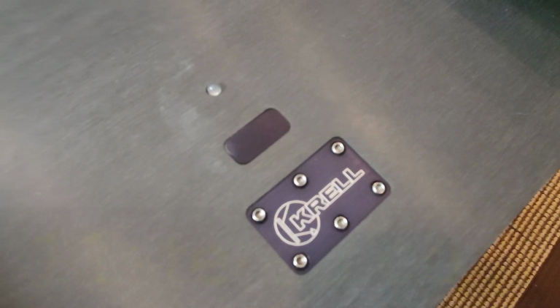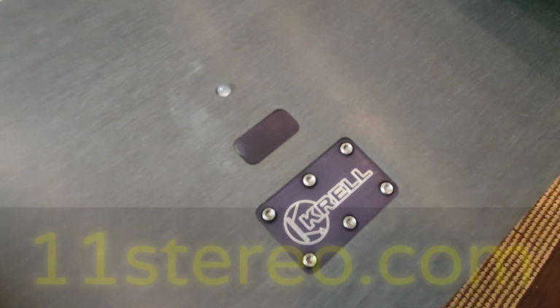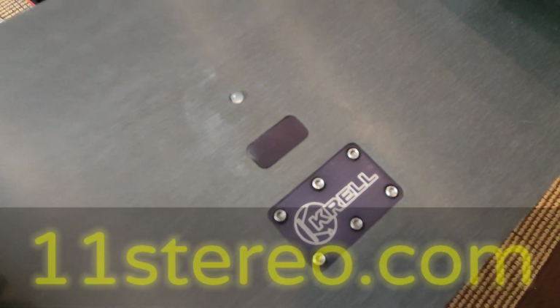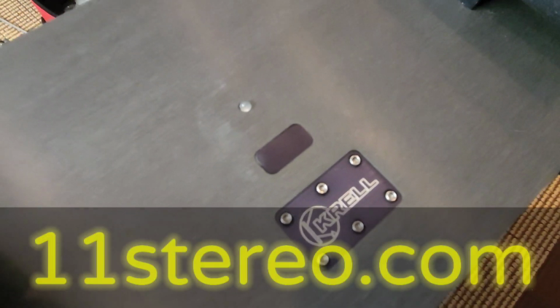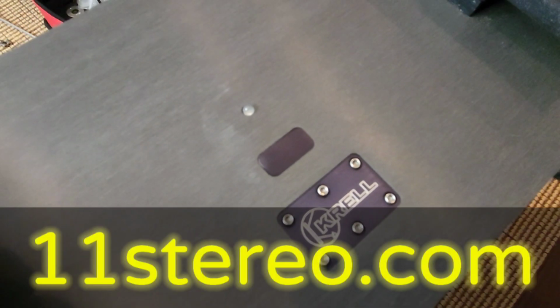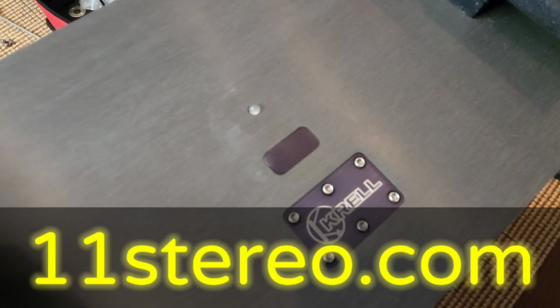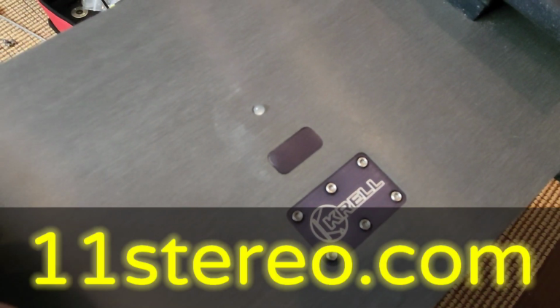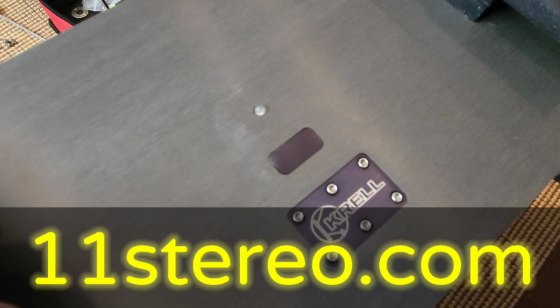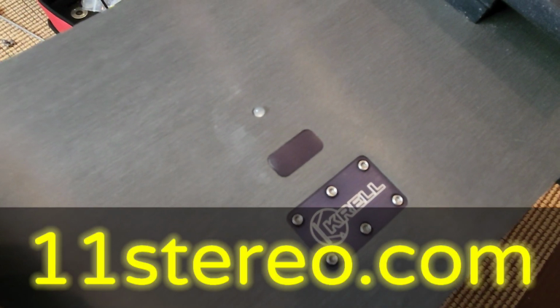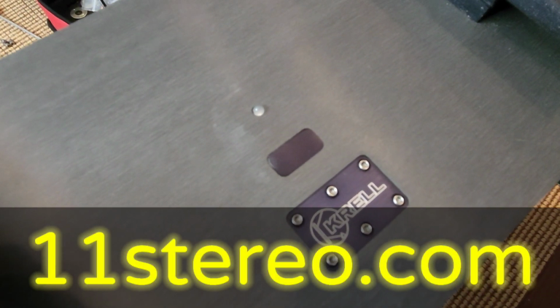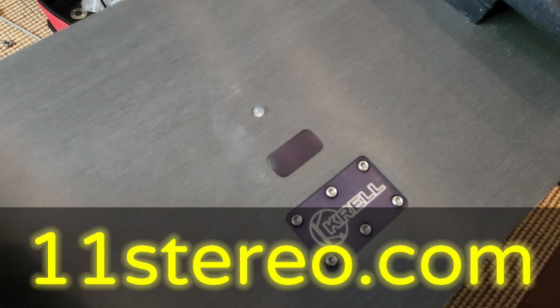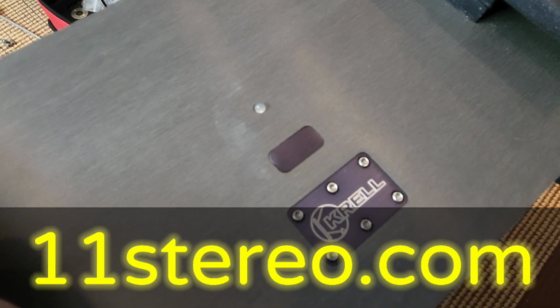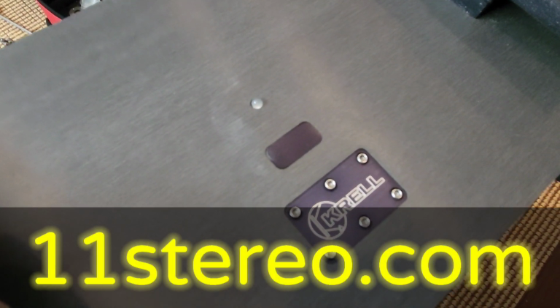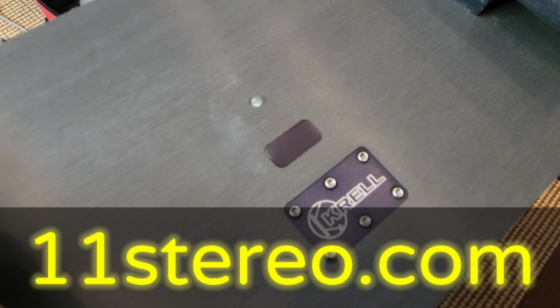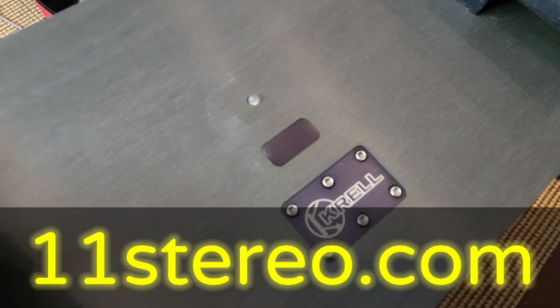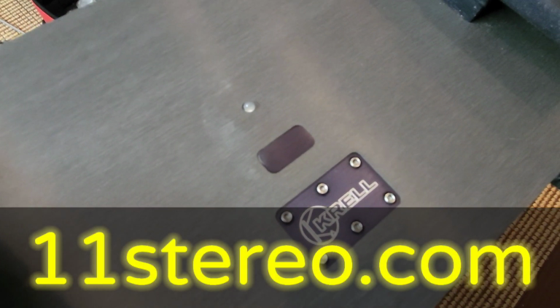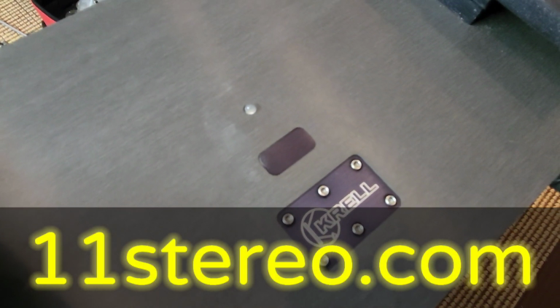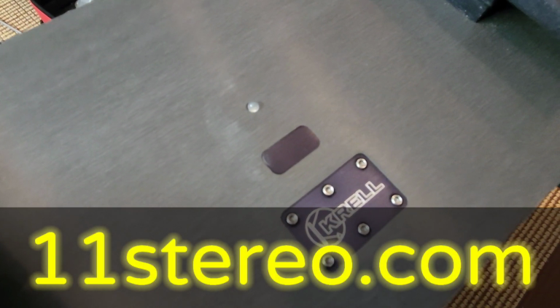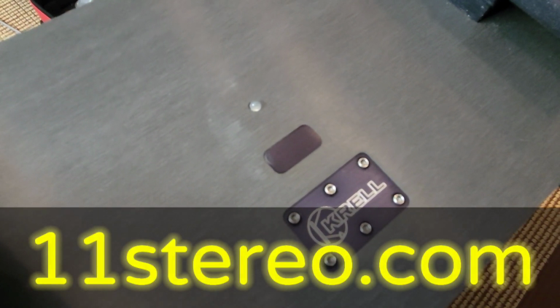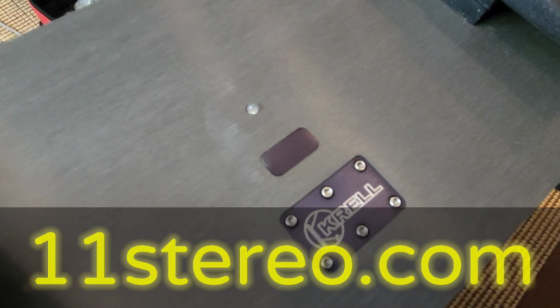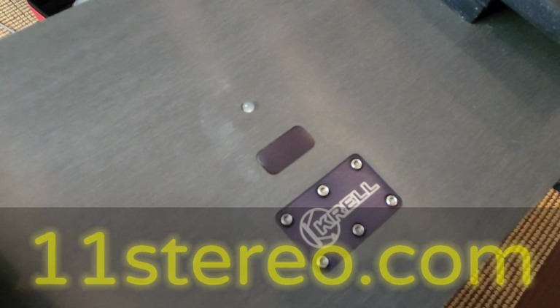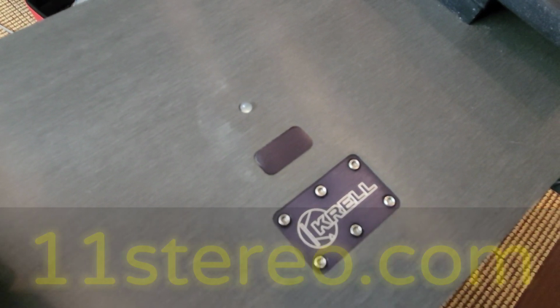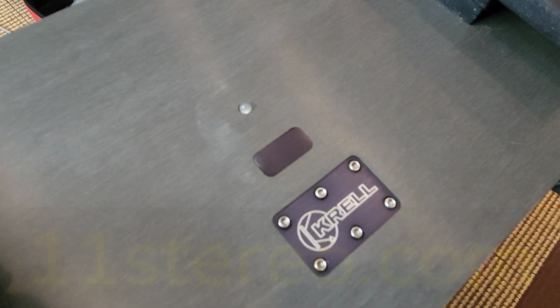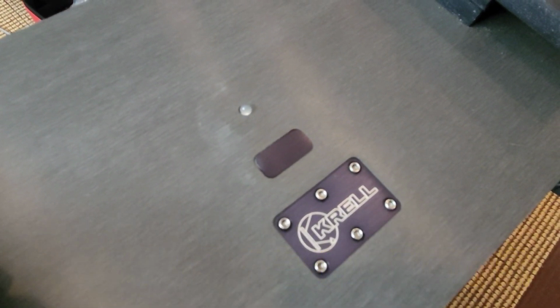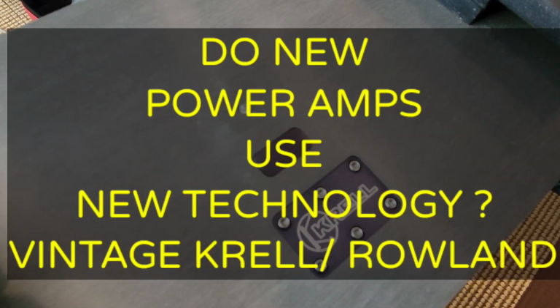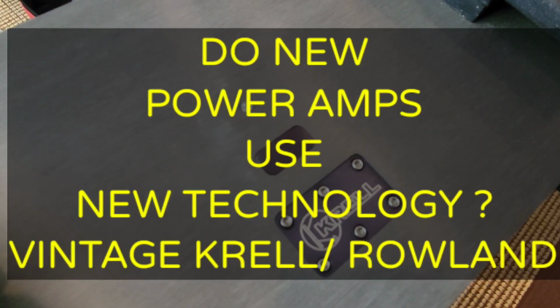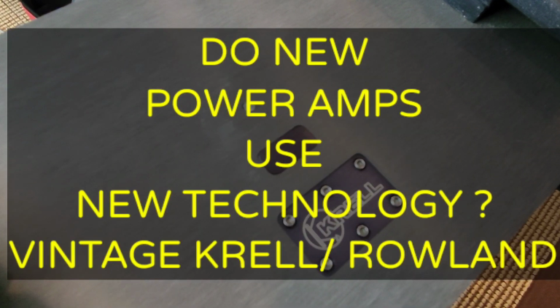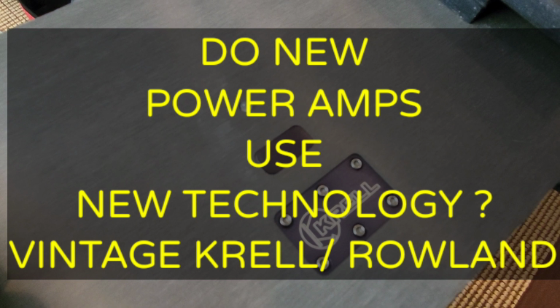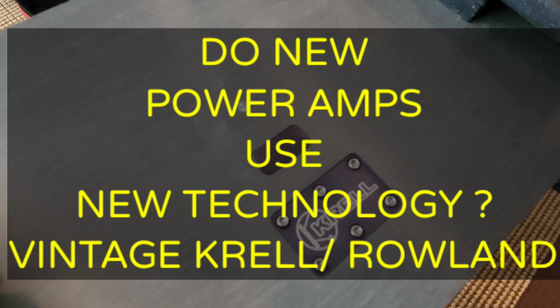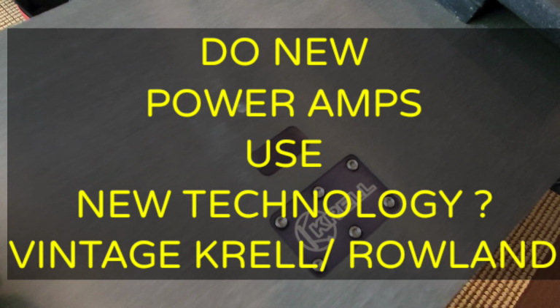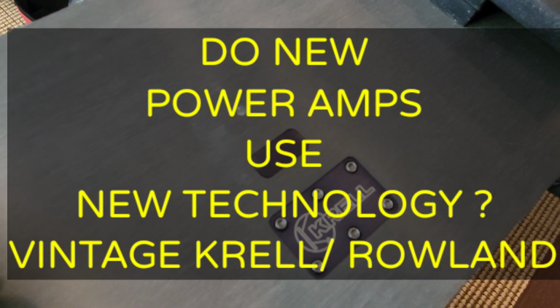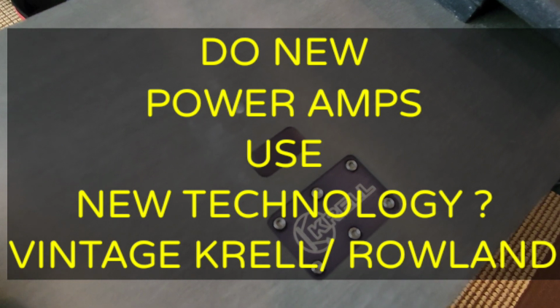Okay, everybody, OCD Mikey here with another little learning lesson for you guys about amplifiers.